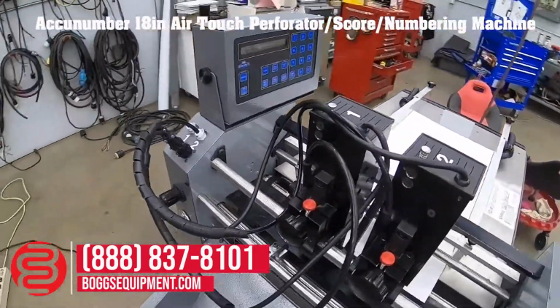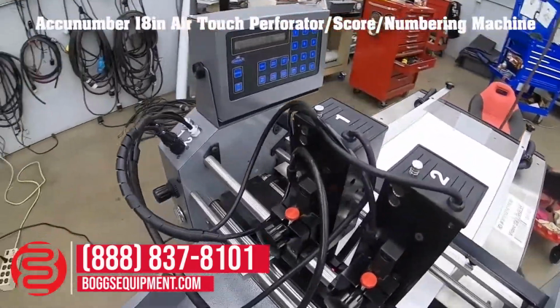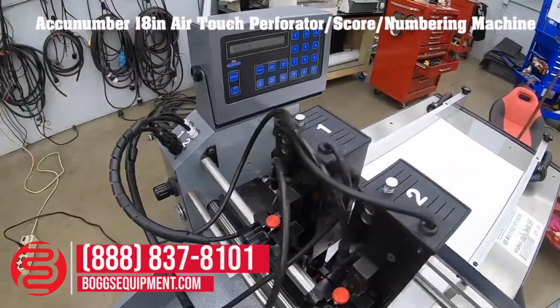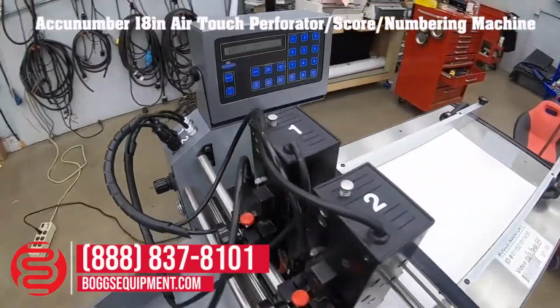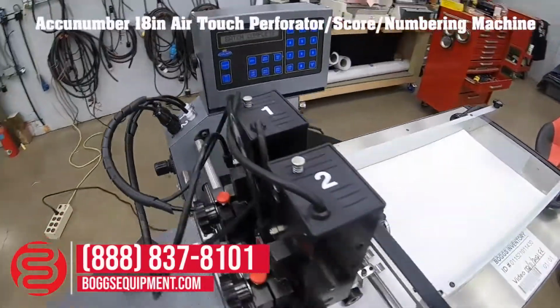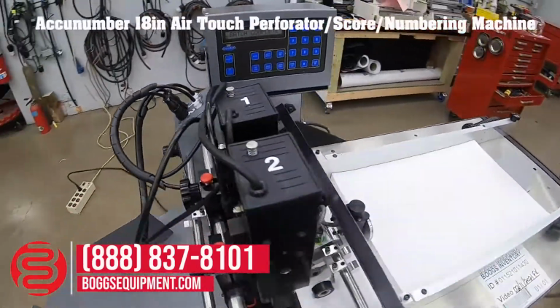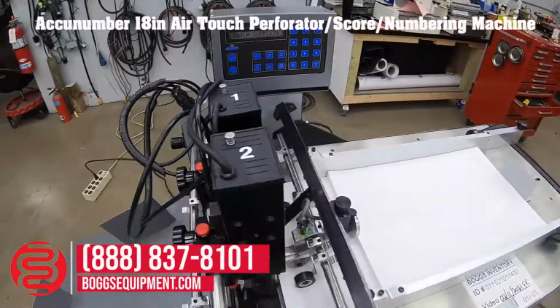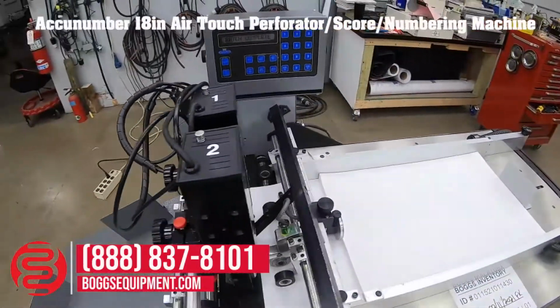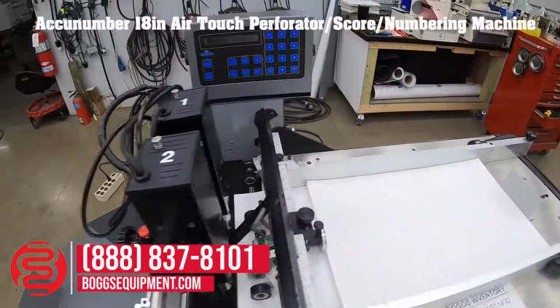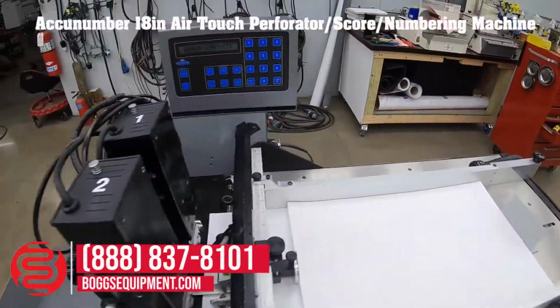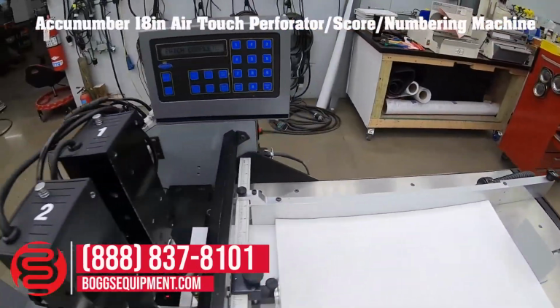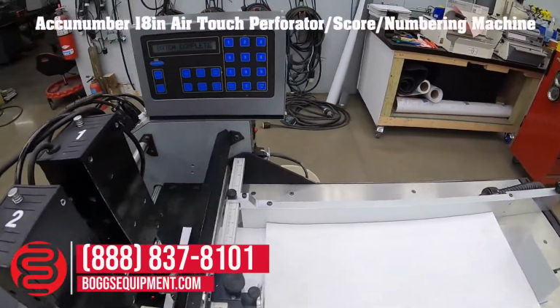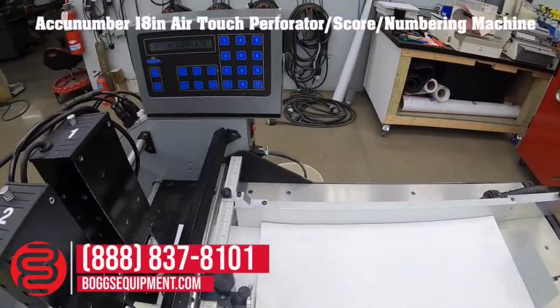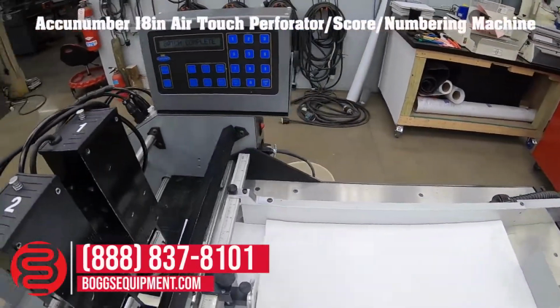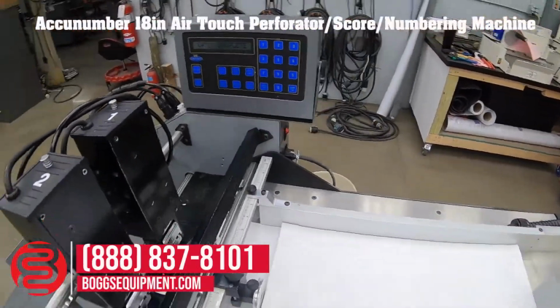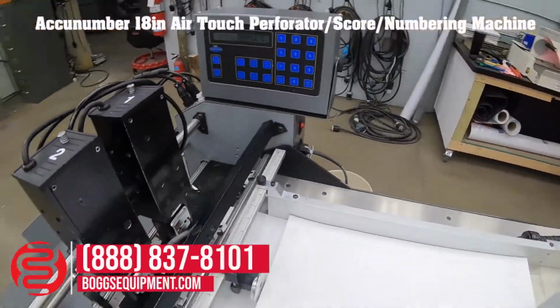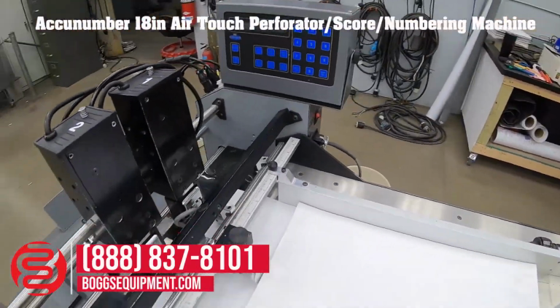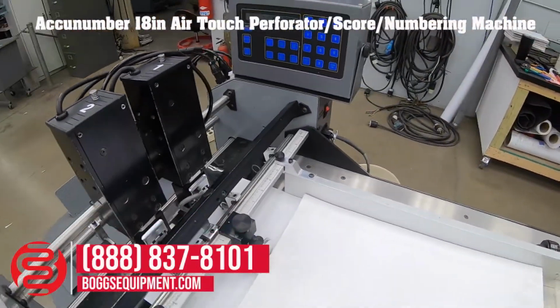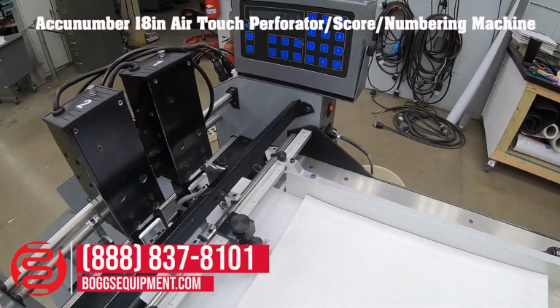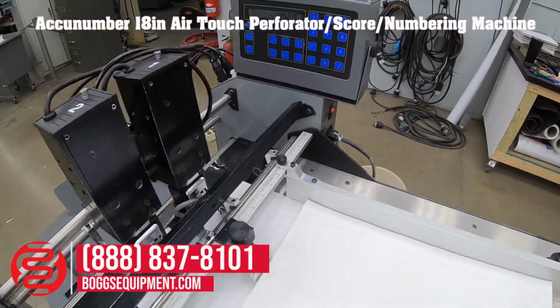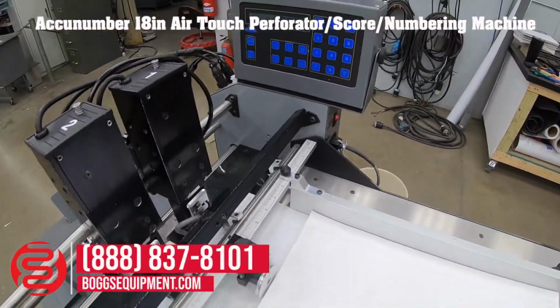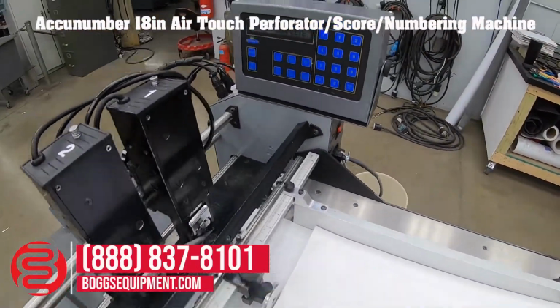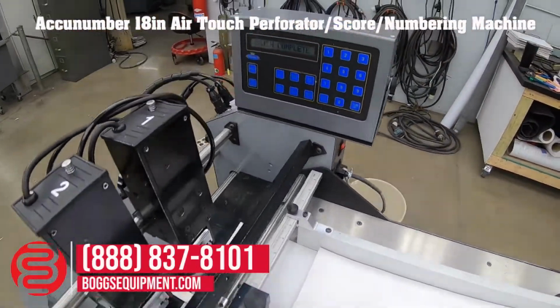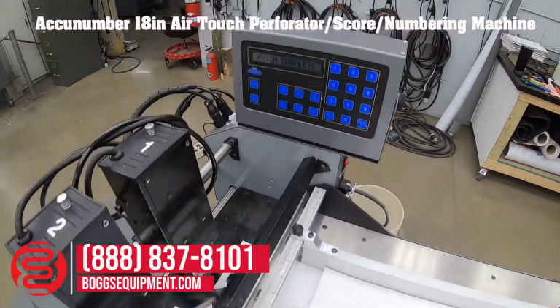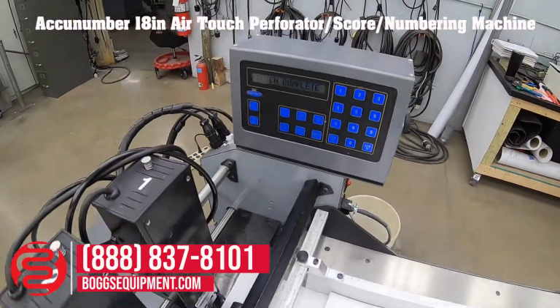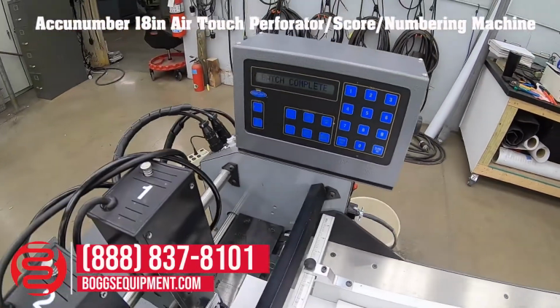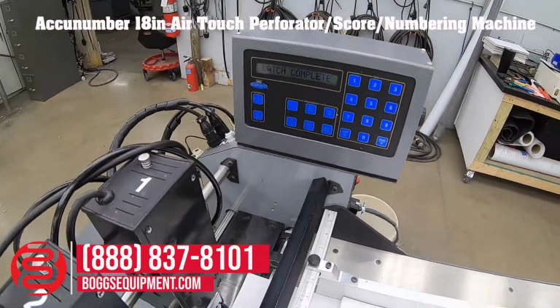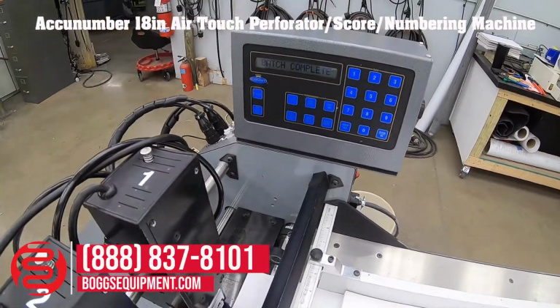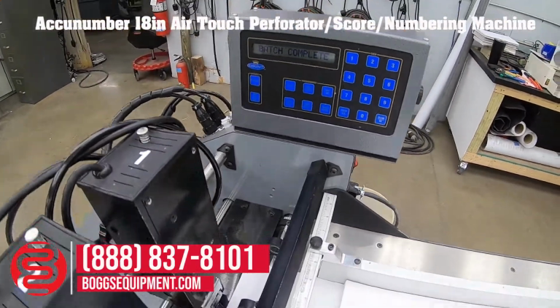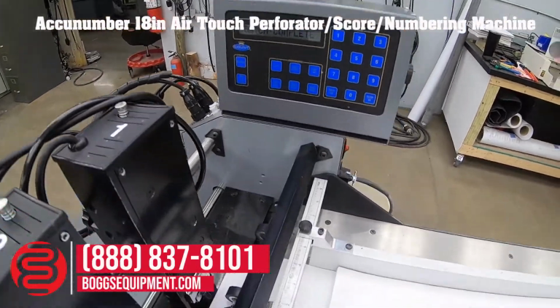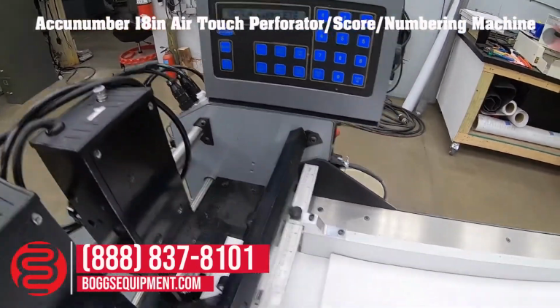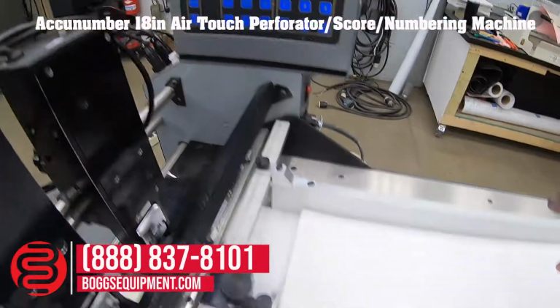This is a count, accu-number, numbering, perf, and score machine. The 18-inch table unit comes with a pump for the feed table.